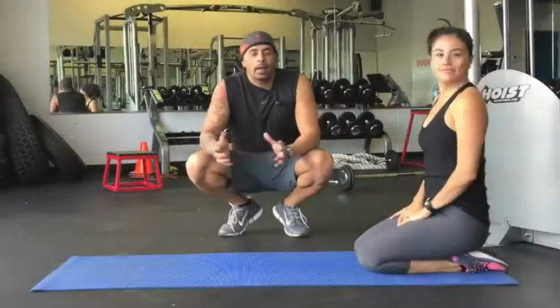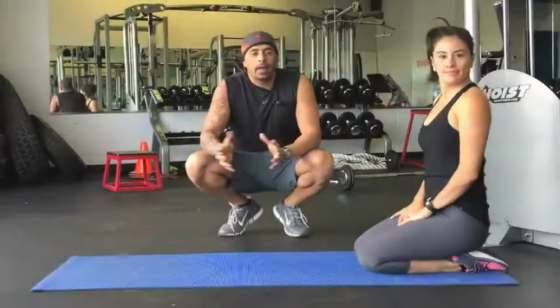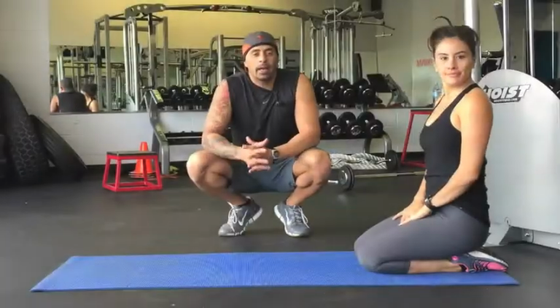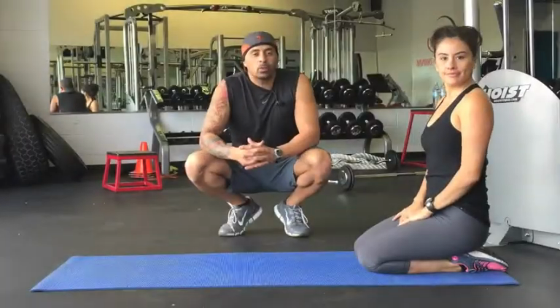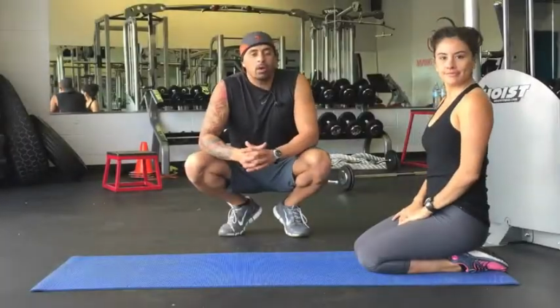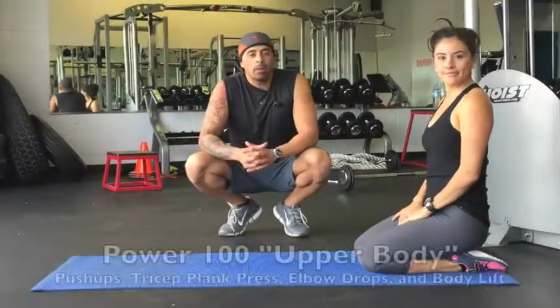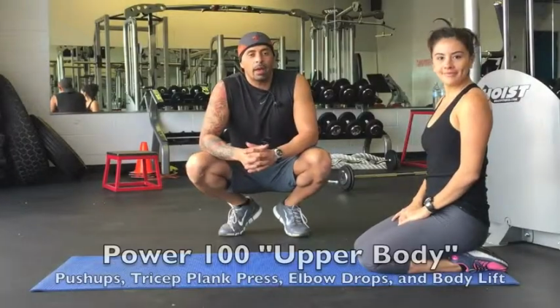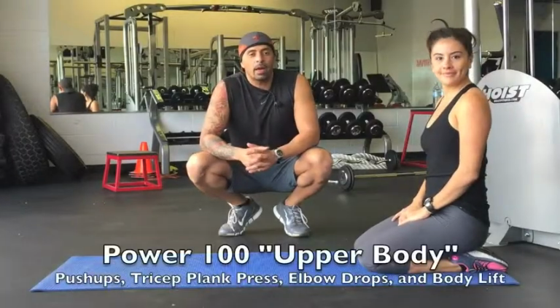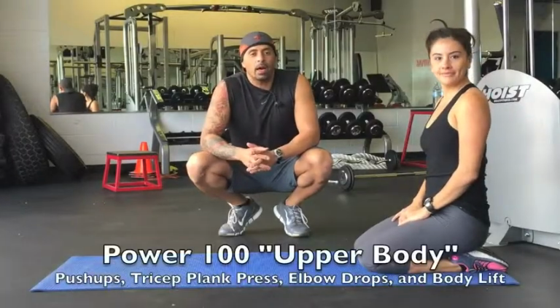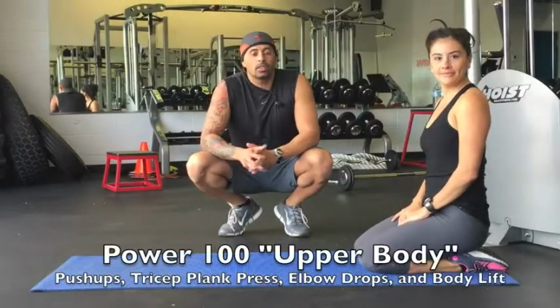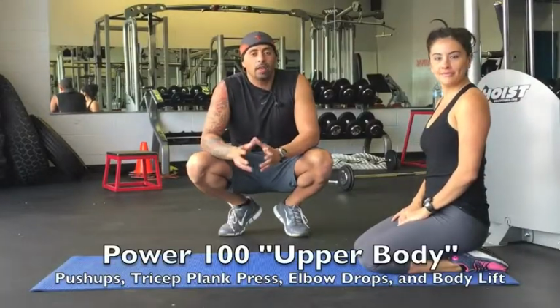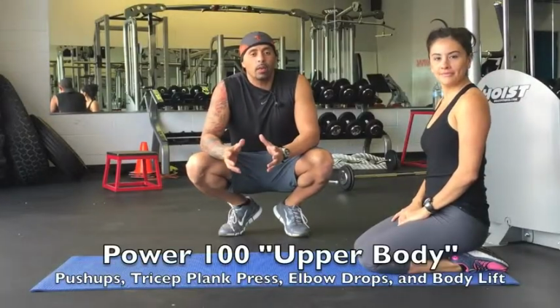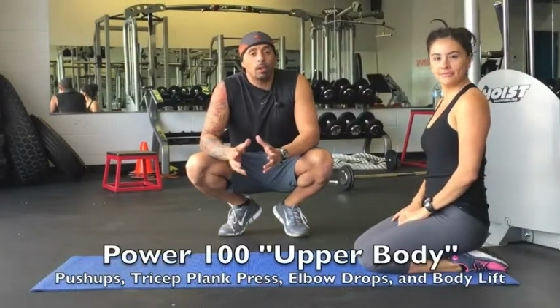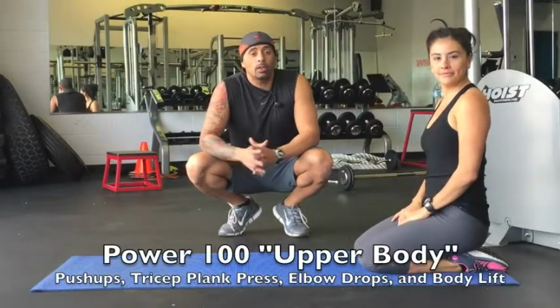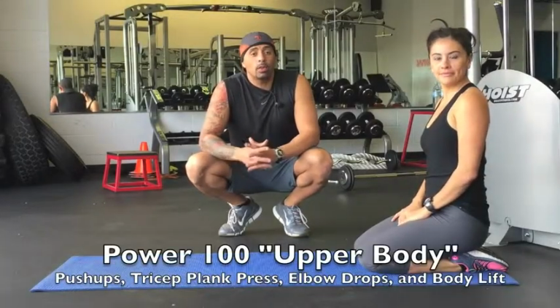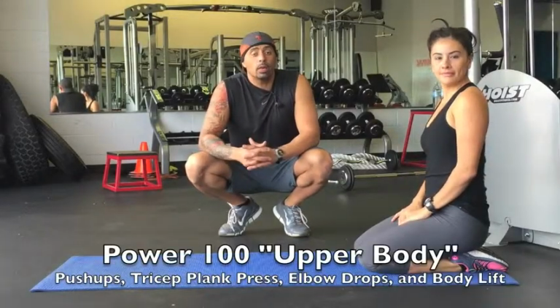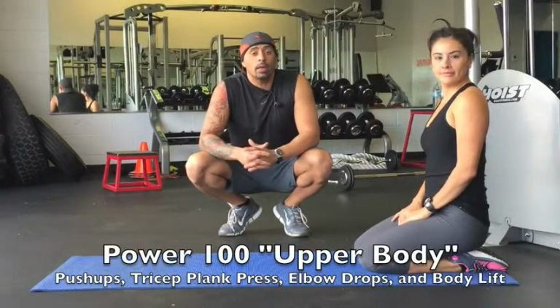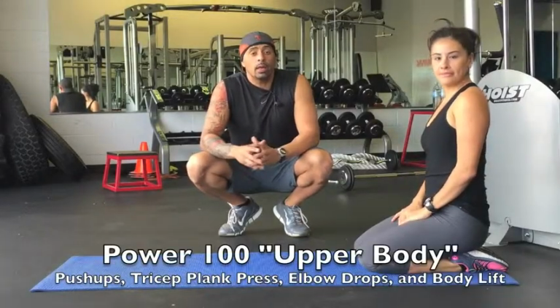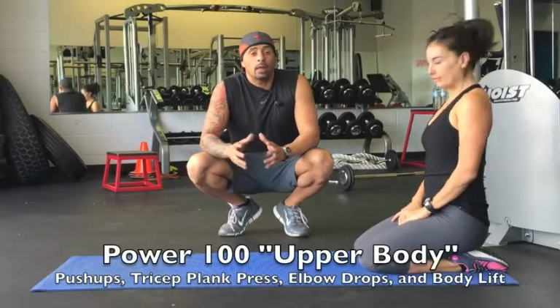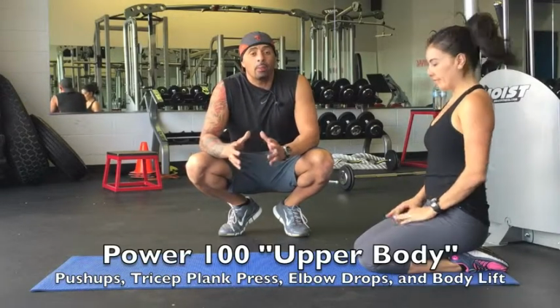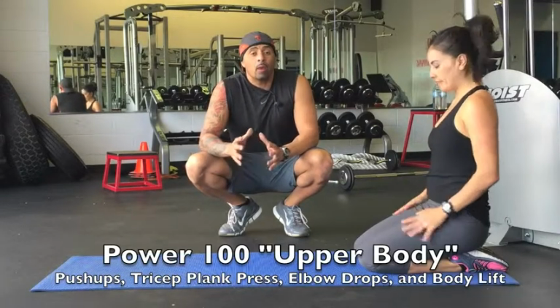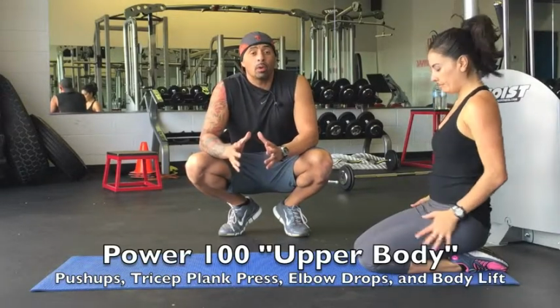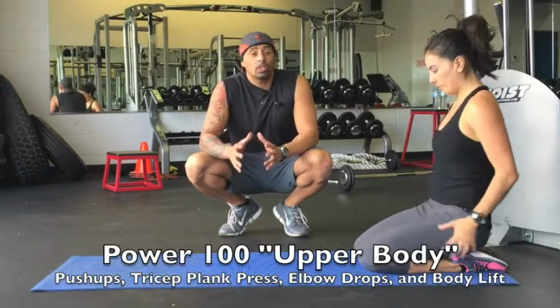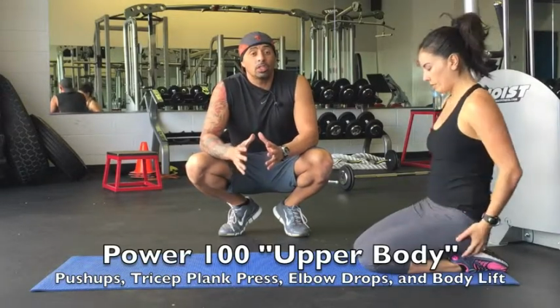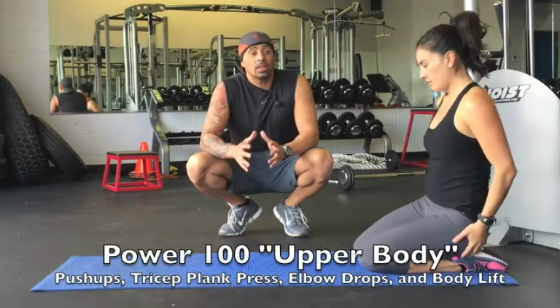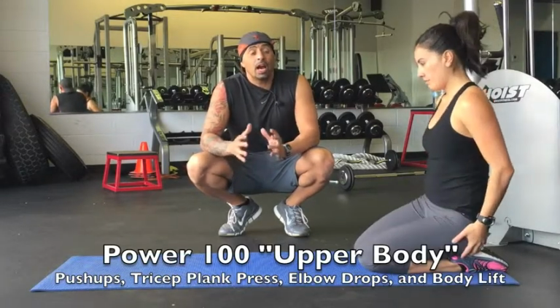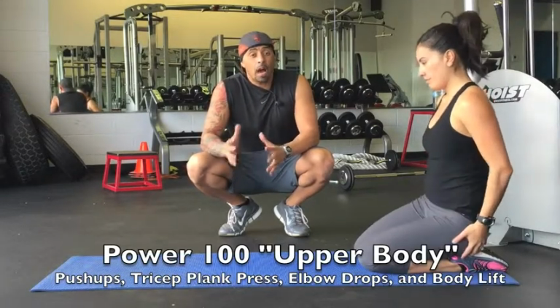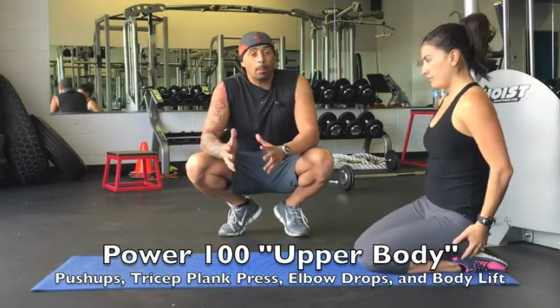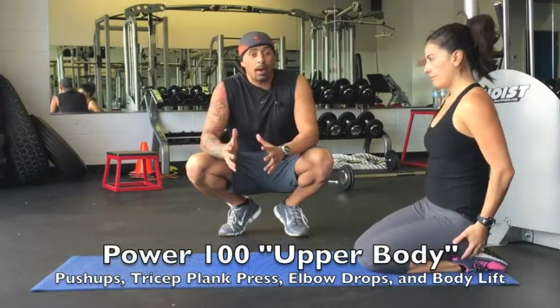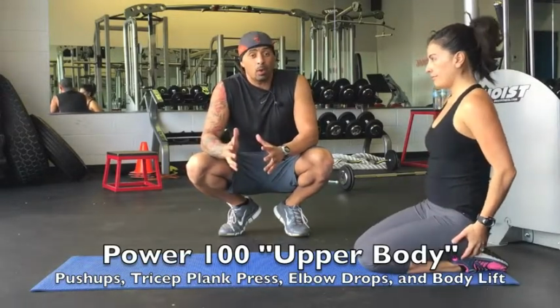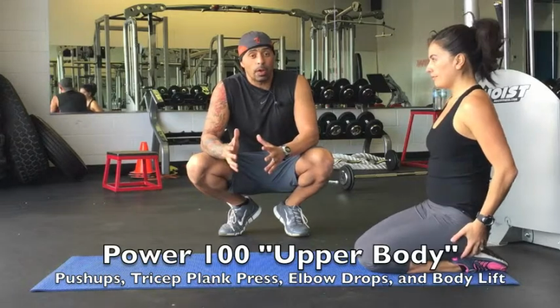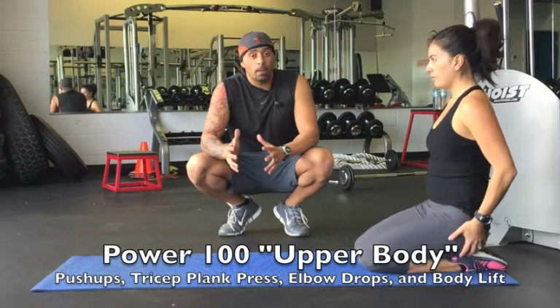Hey guys, welcome back. Today we're going to be doing the Power 100 Upper Body Workout.